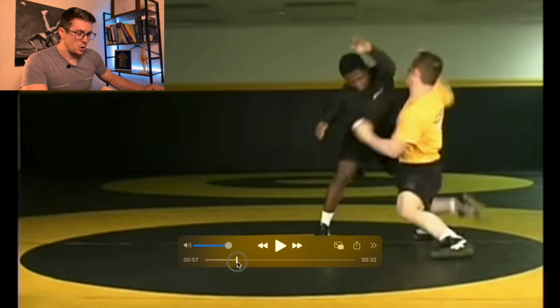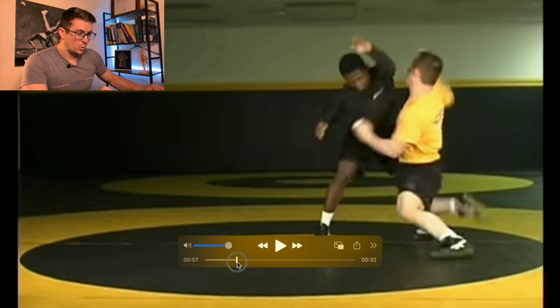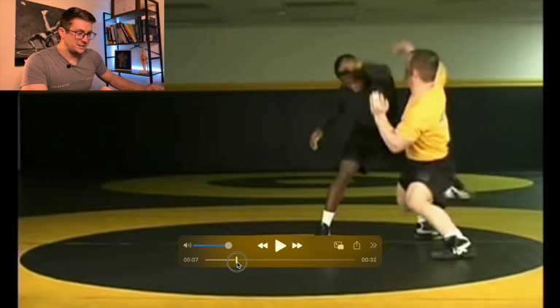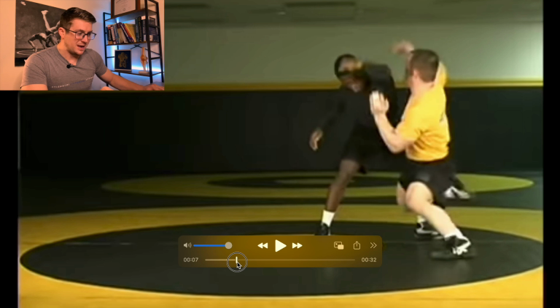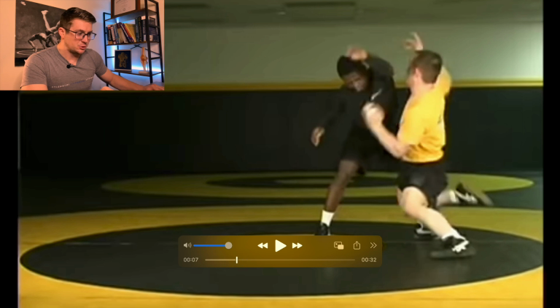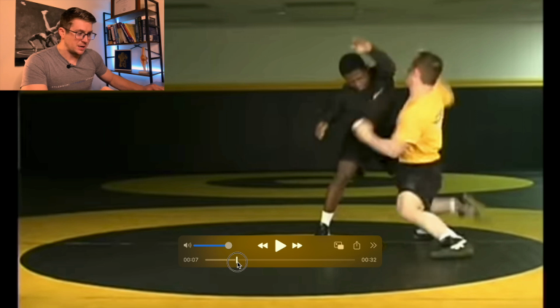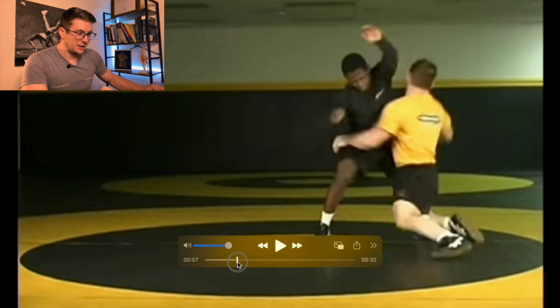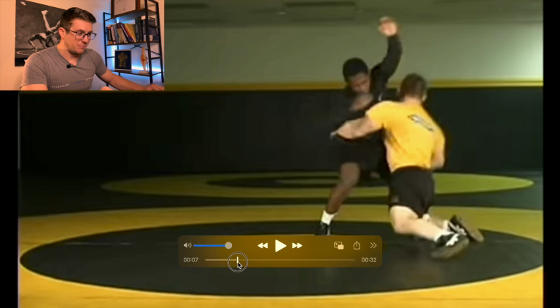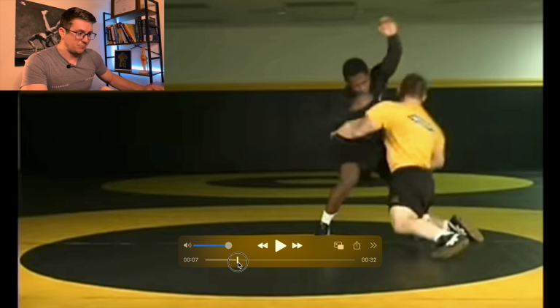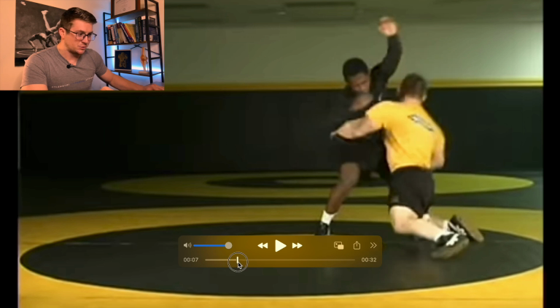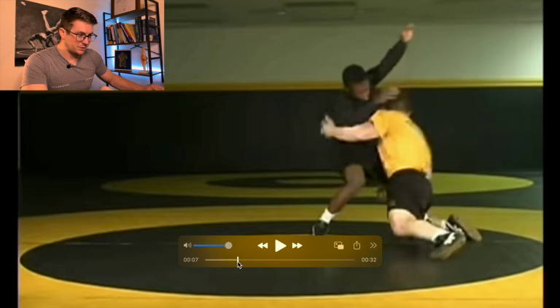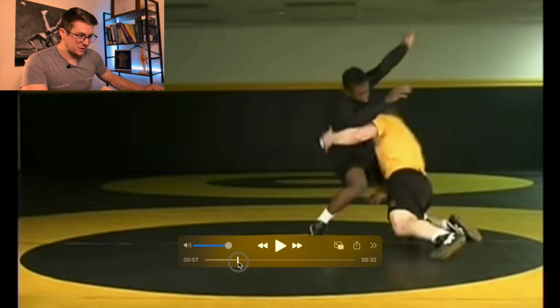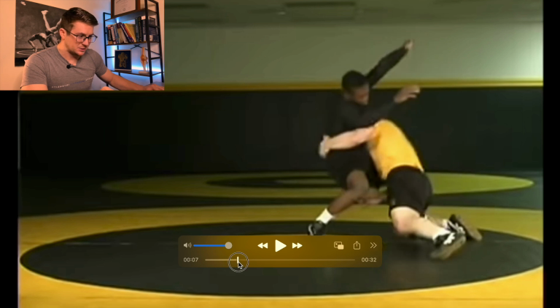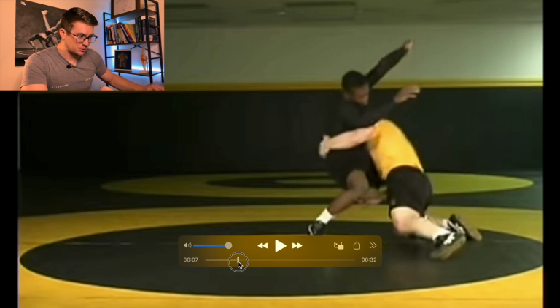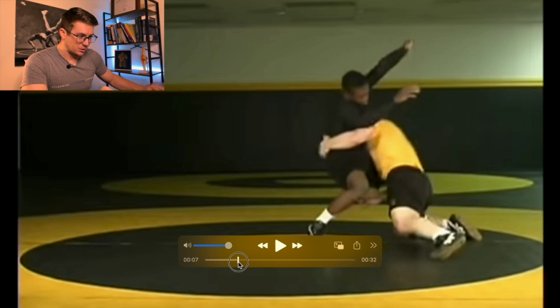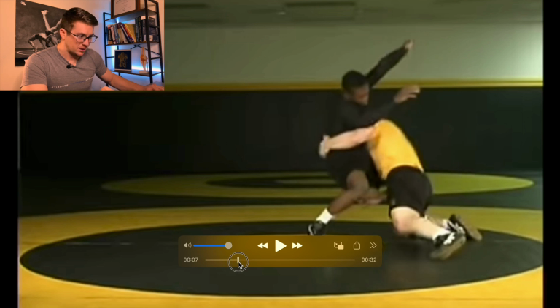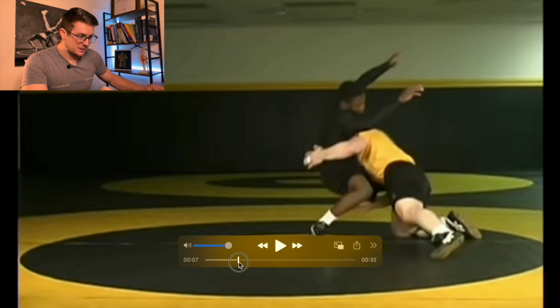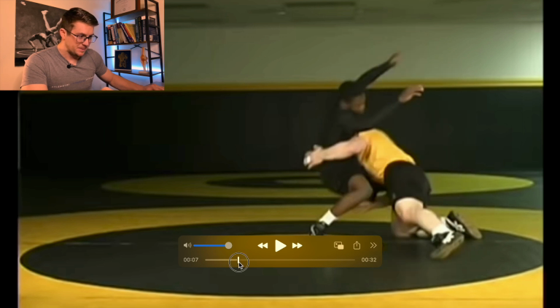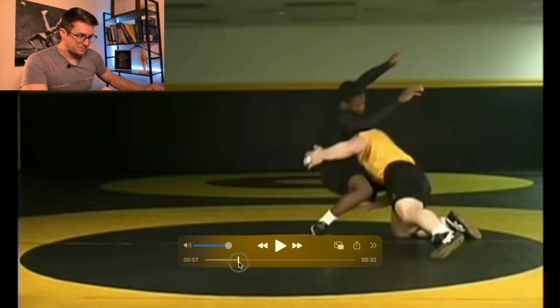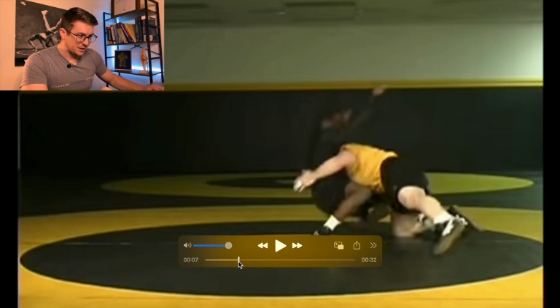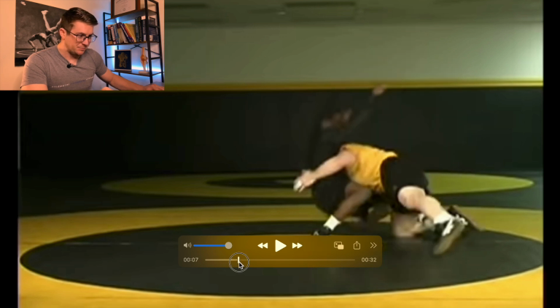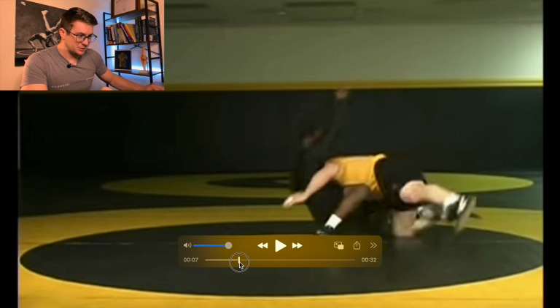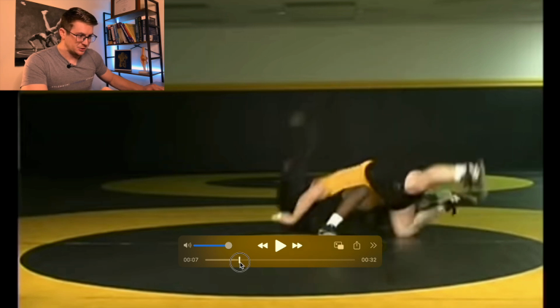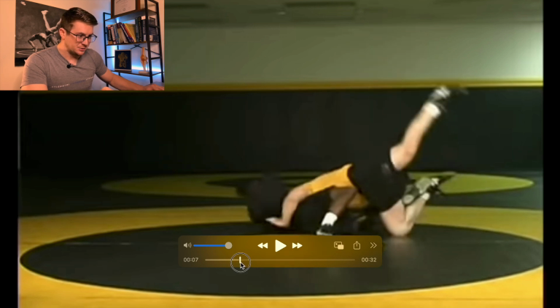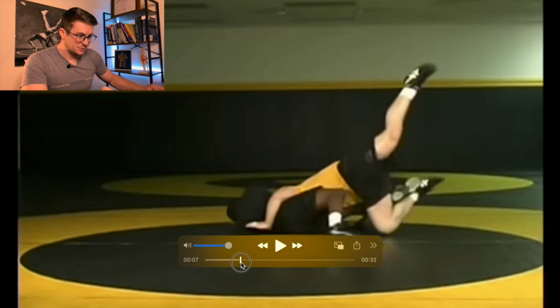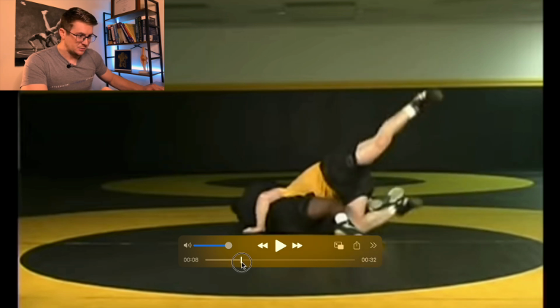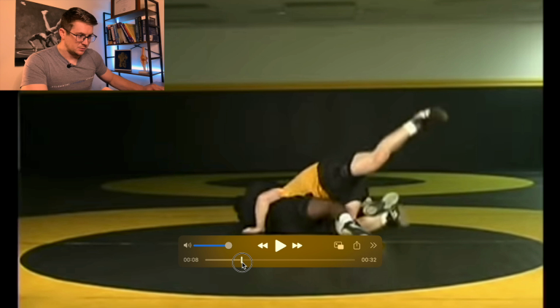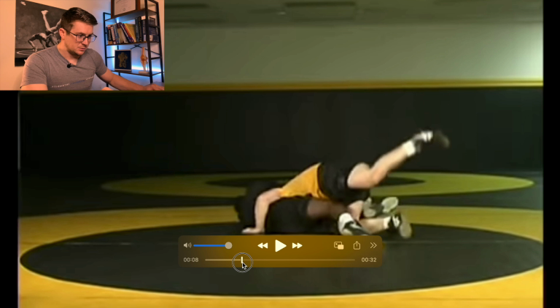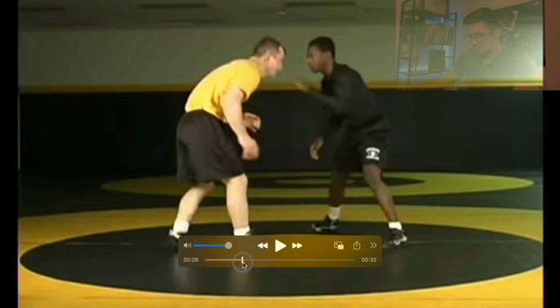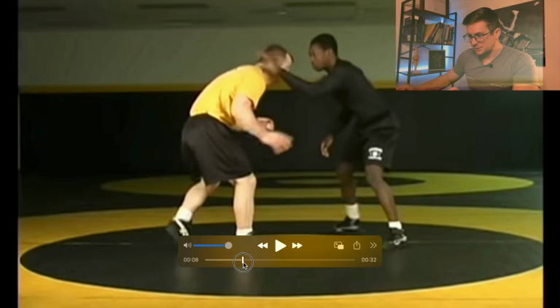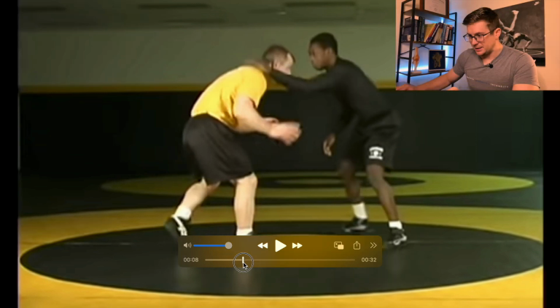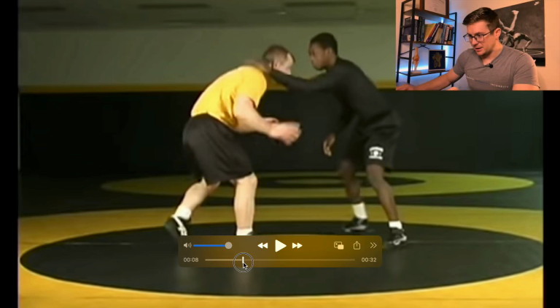Once he captures that leg, he forcefully flexes the trunk and finishes the takedown.